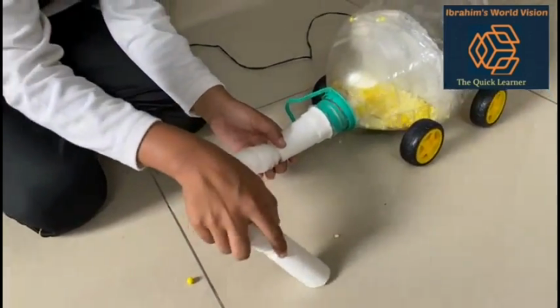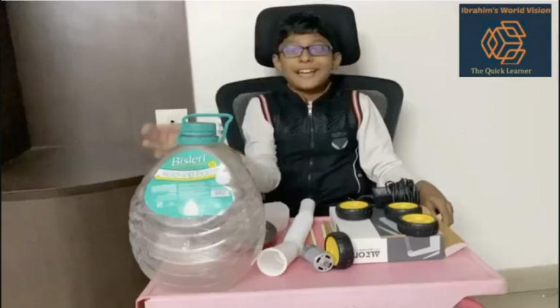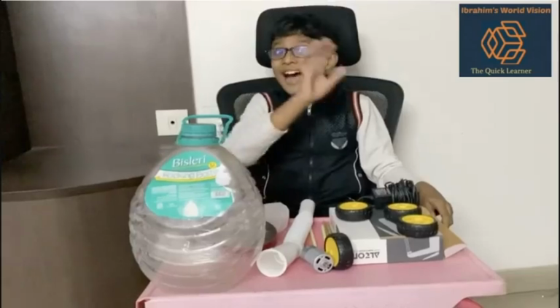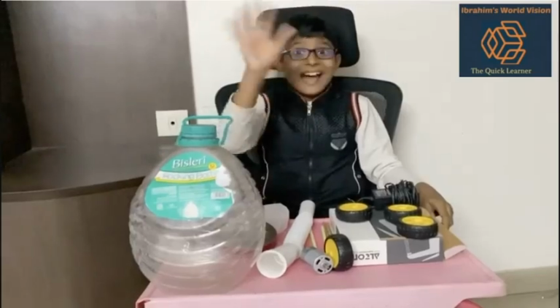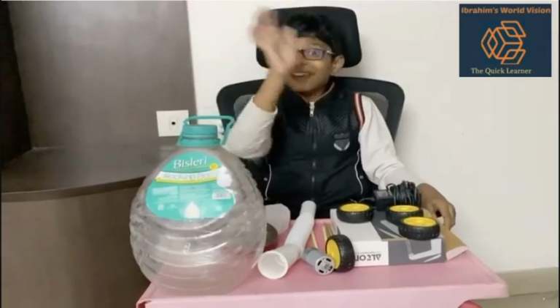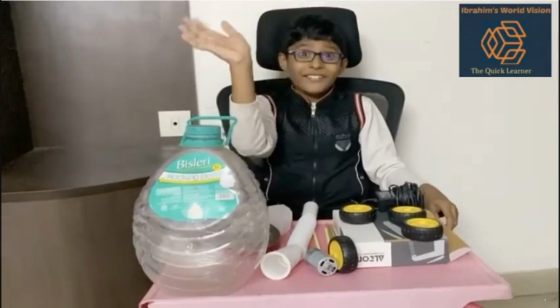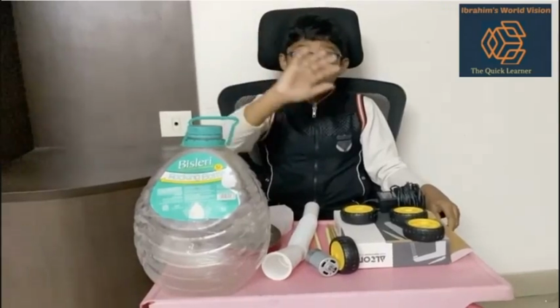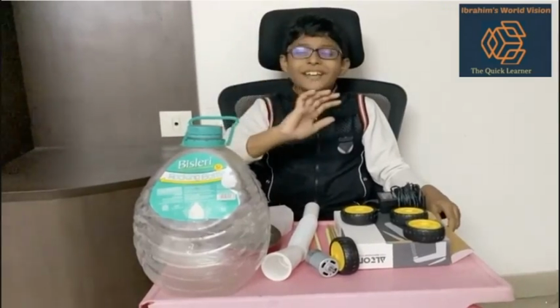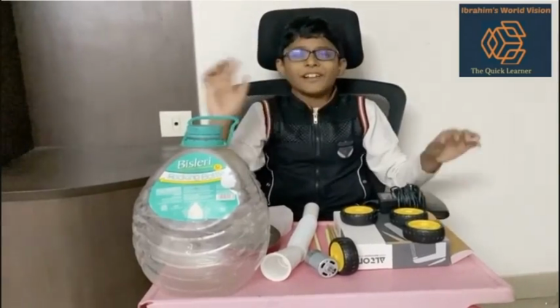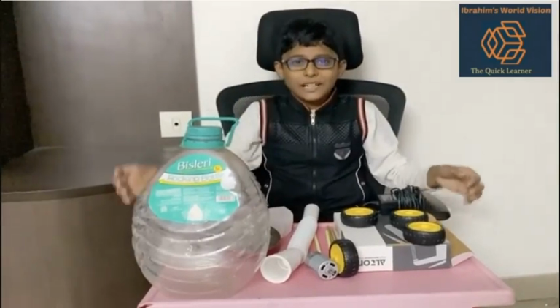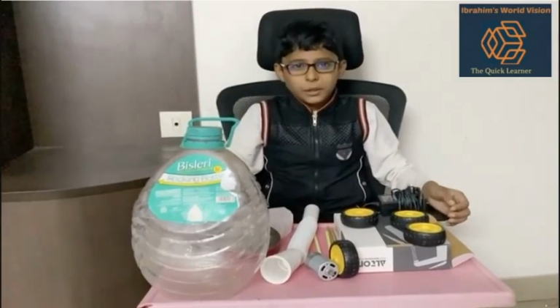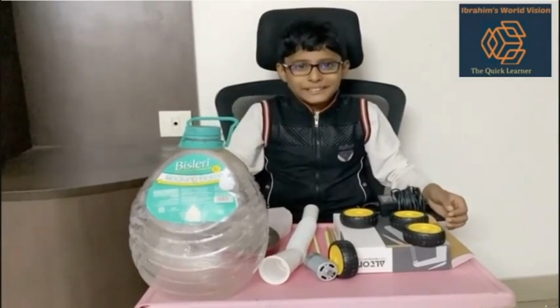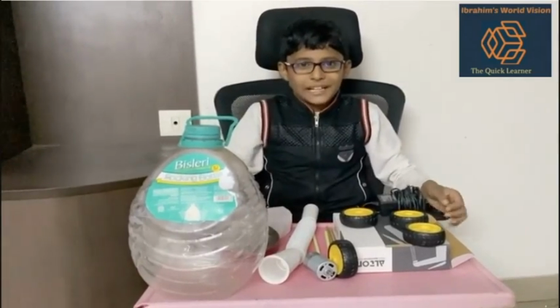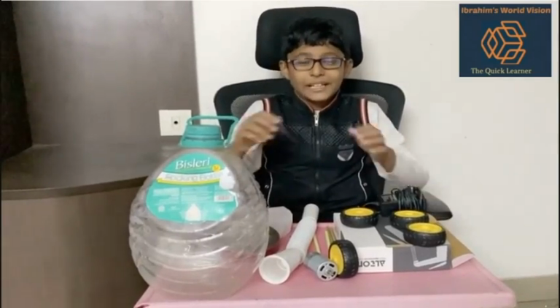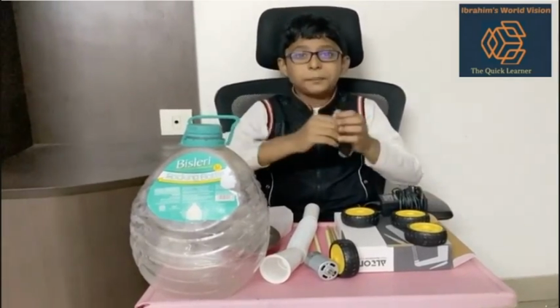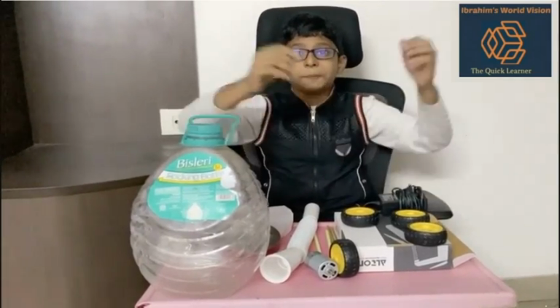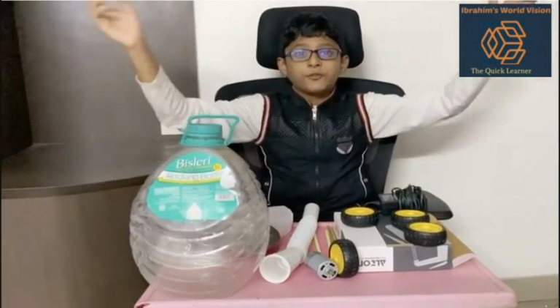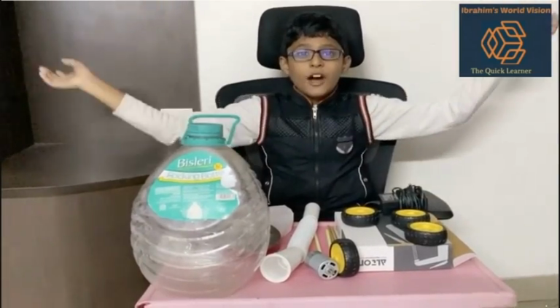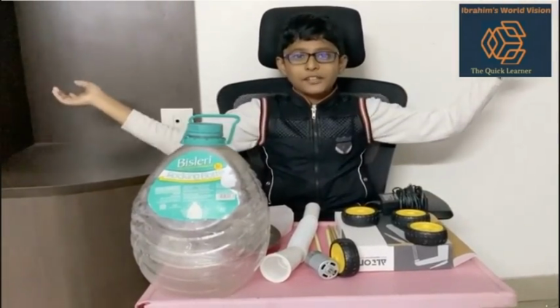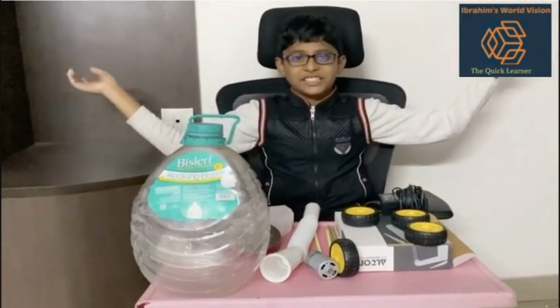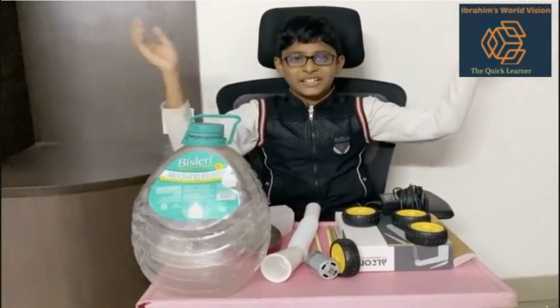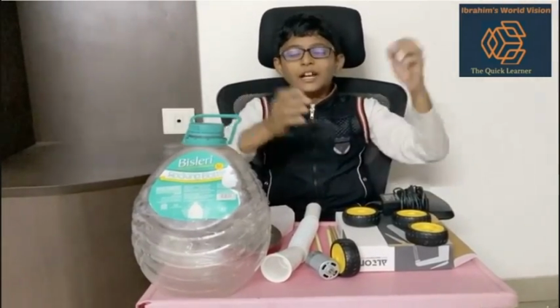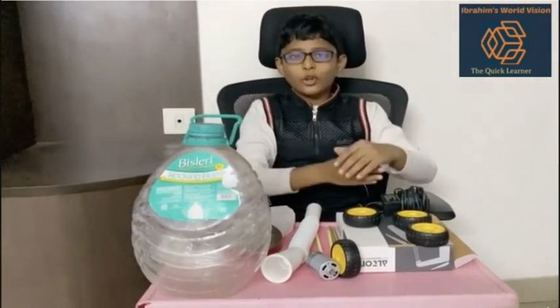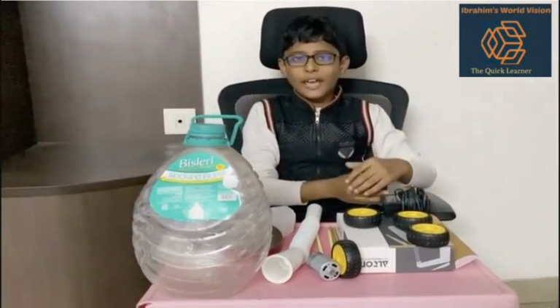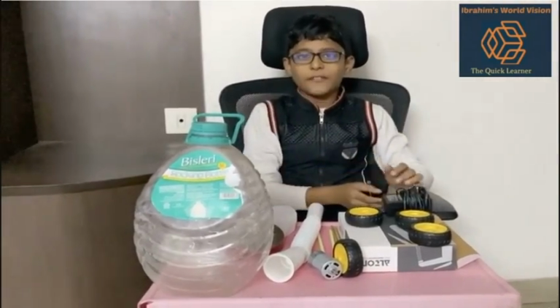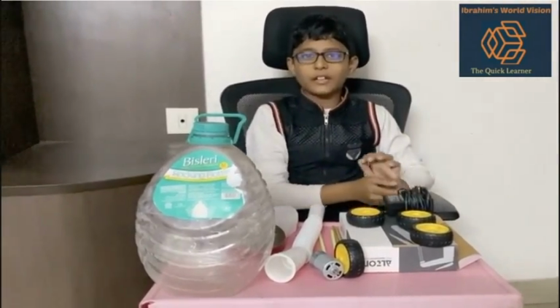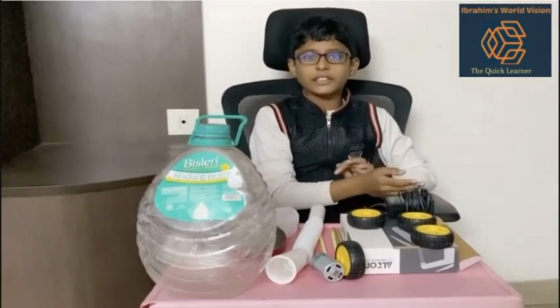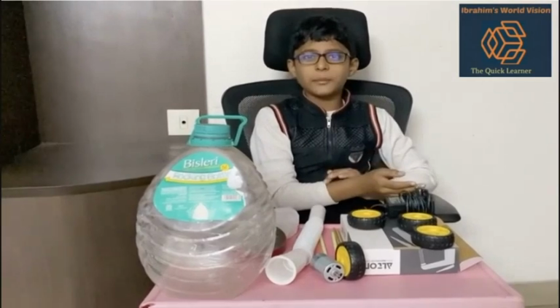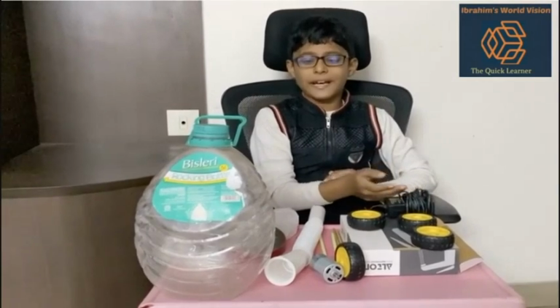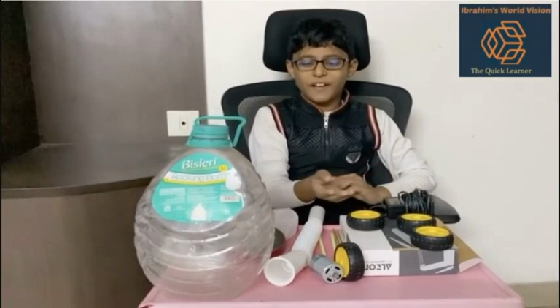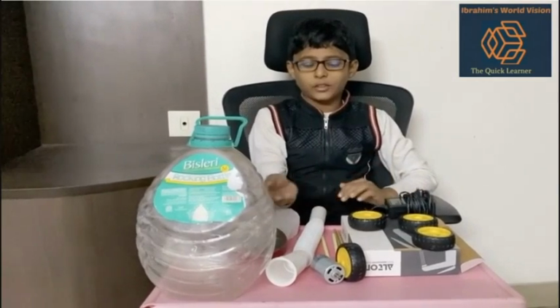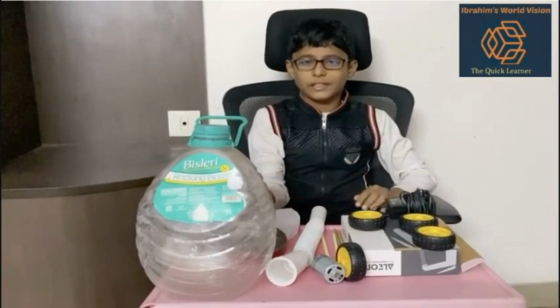Hi everyone, welcome to my channel, Iprime's World Division. Today, we are going to make a vacuum cleaner.